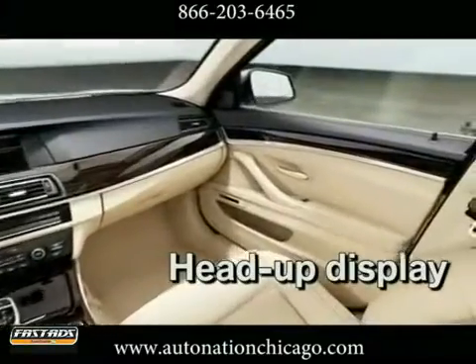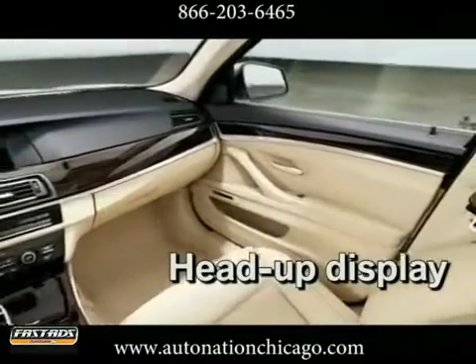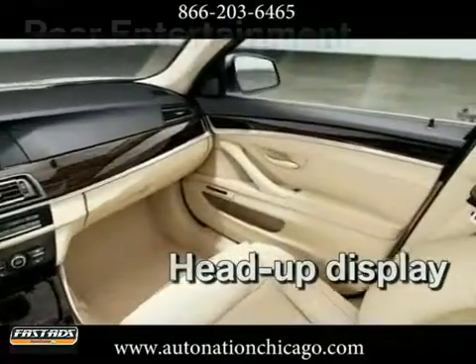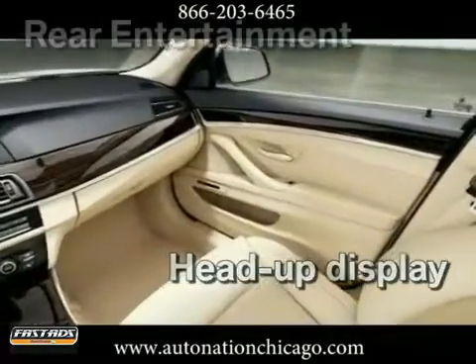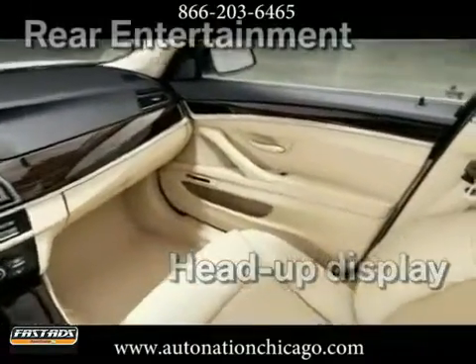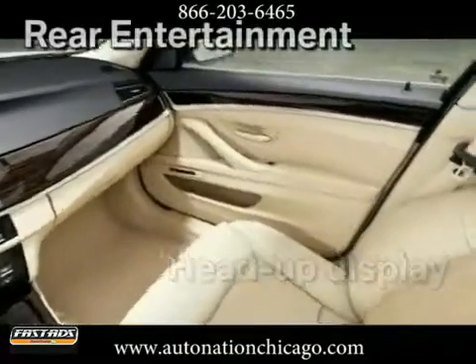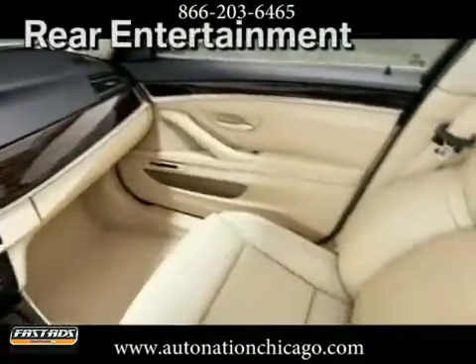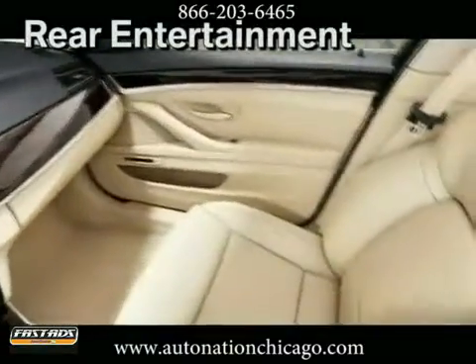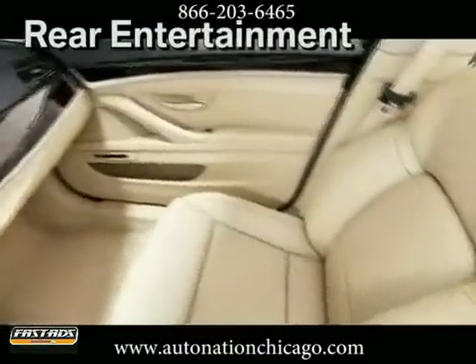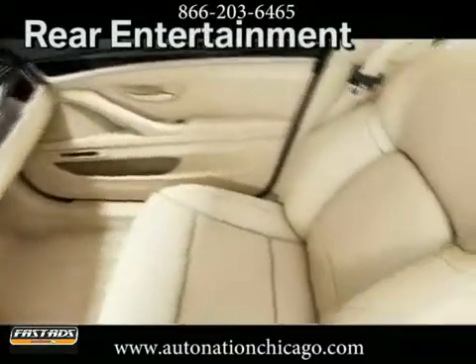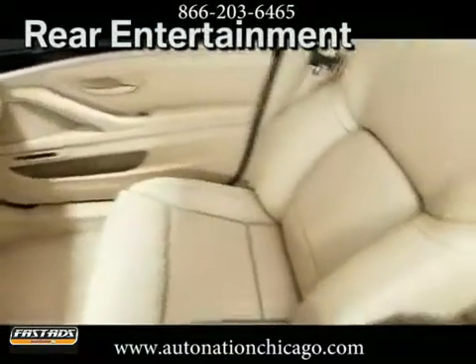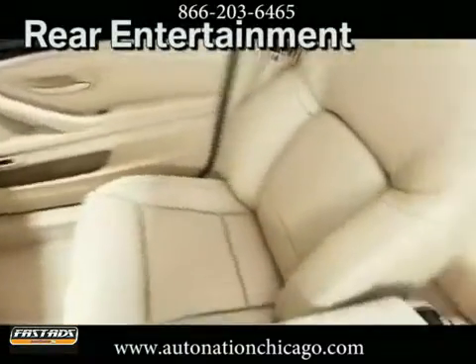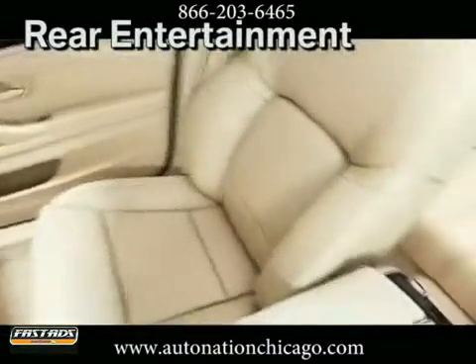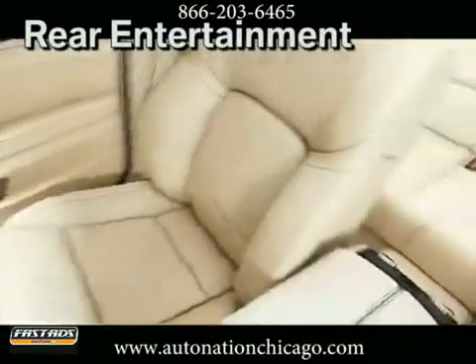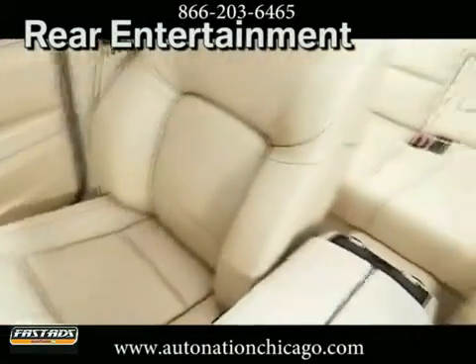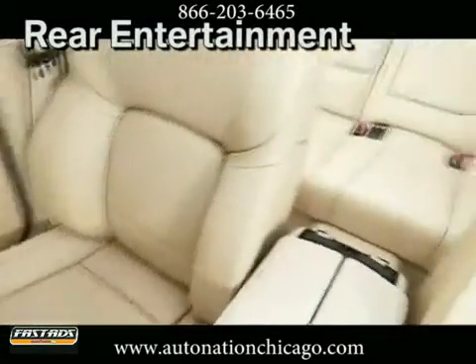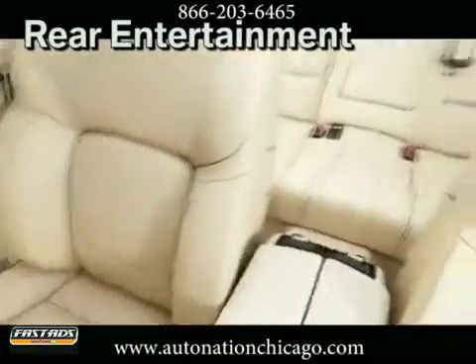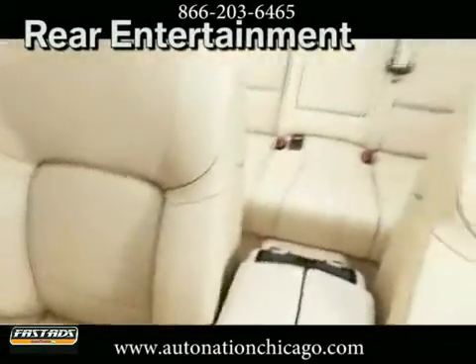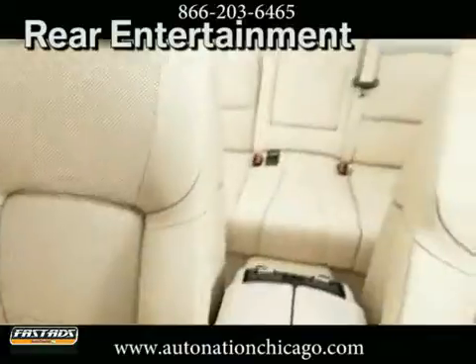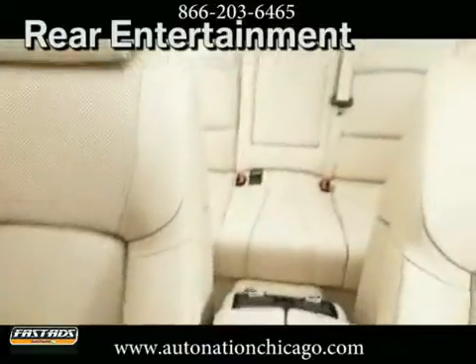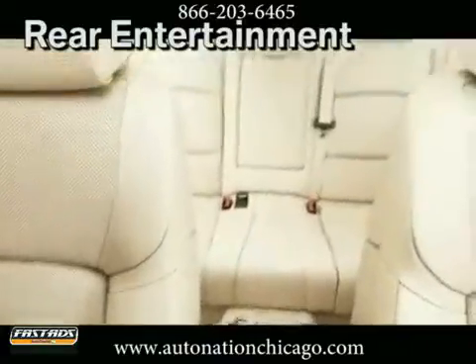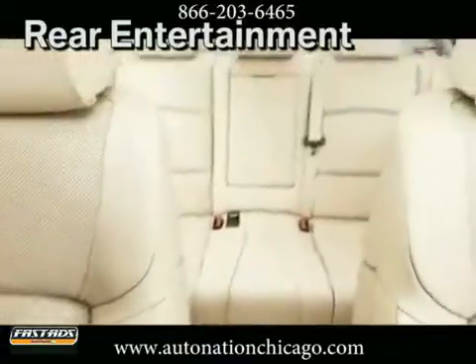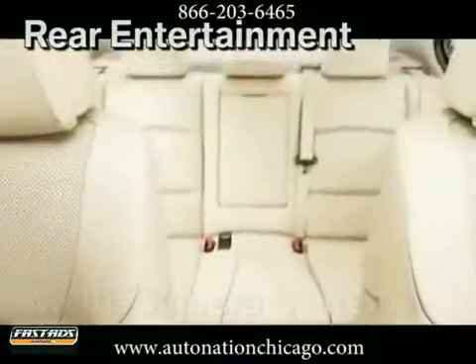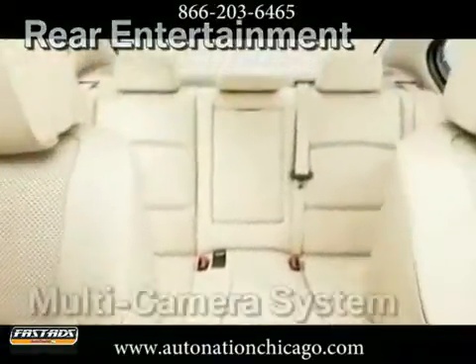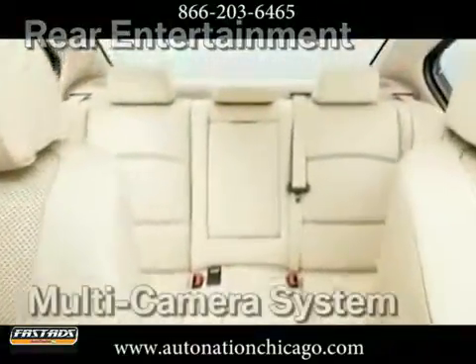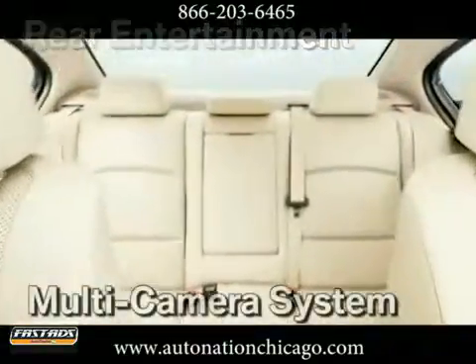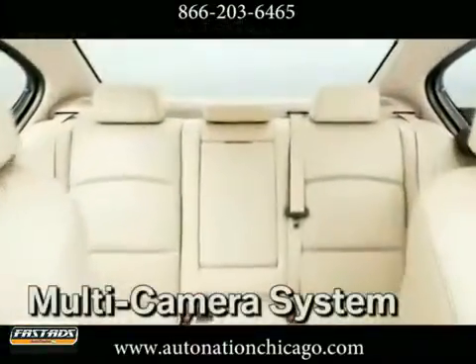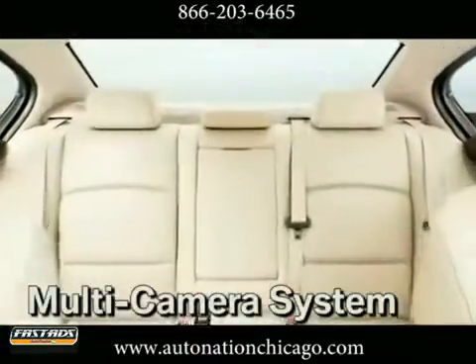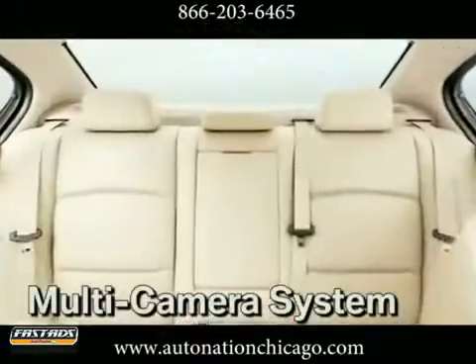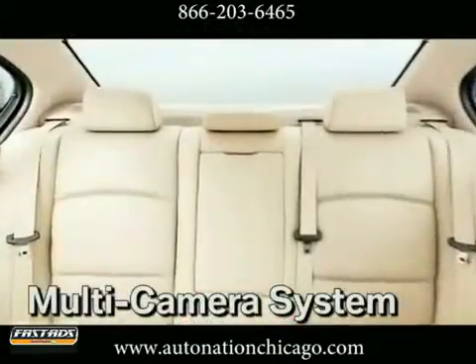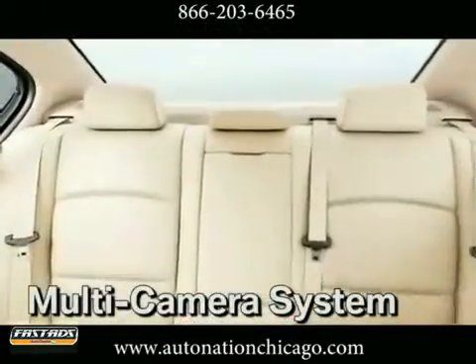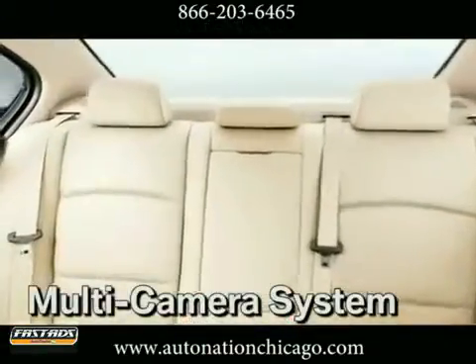Feel even more comfortable with iDrive, giving you full control over all functions, from the navigation system to the integrated user guide.